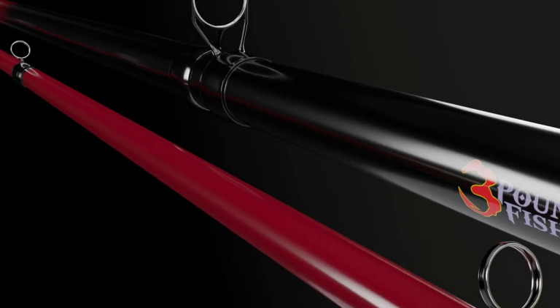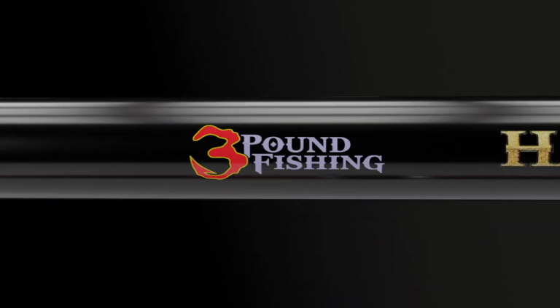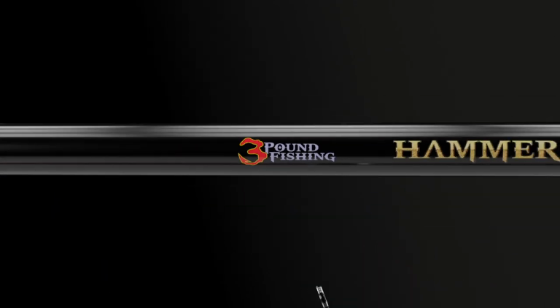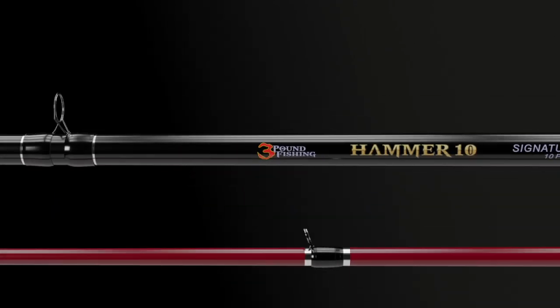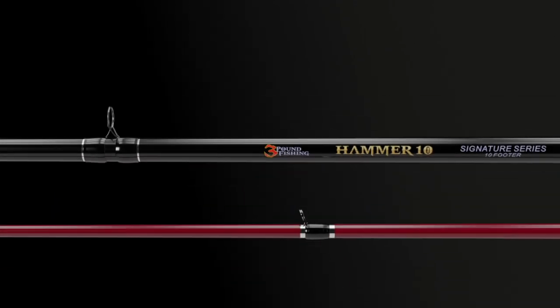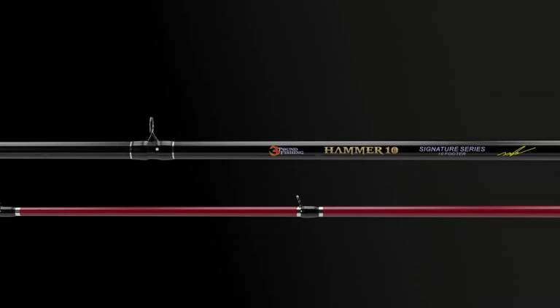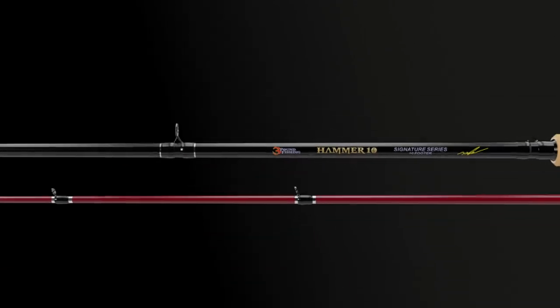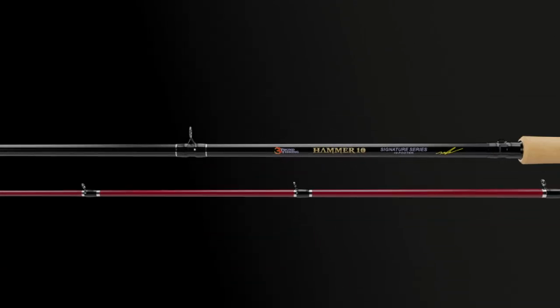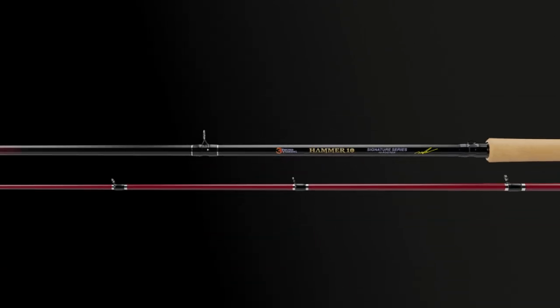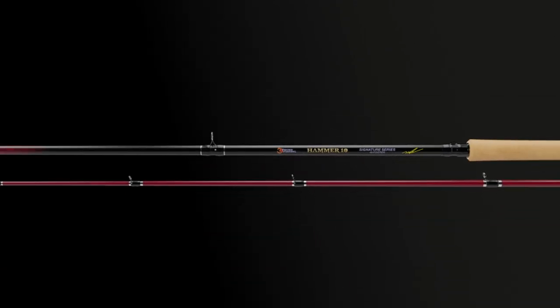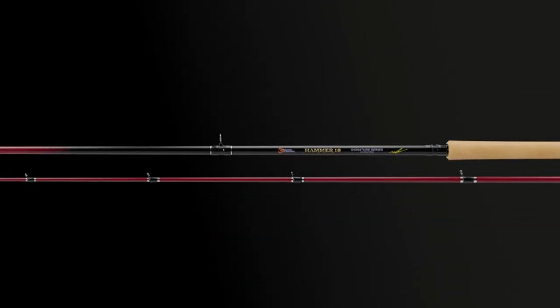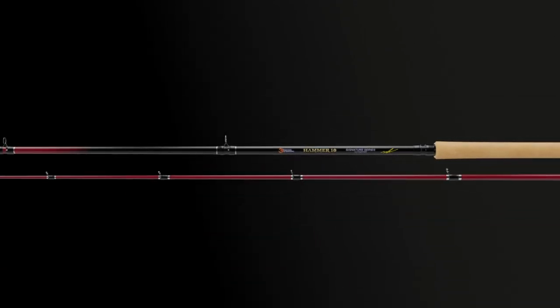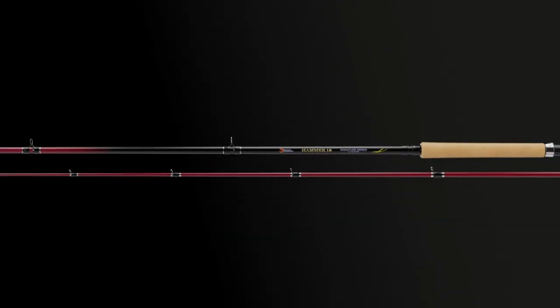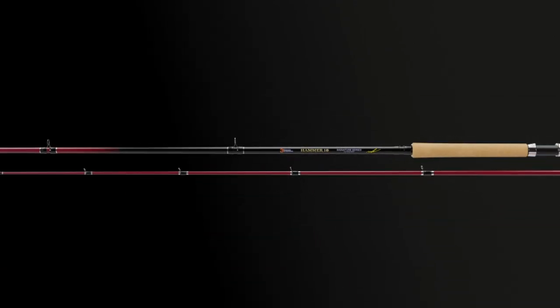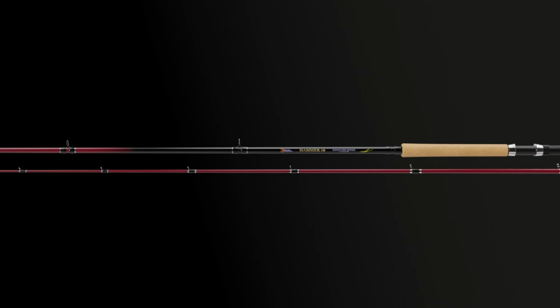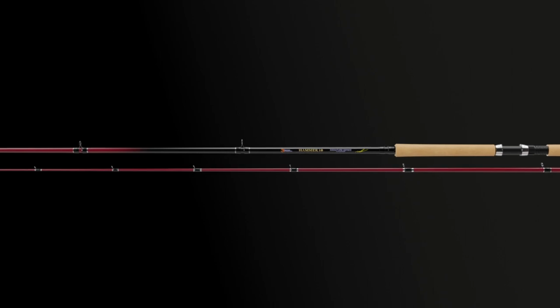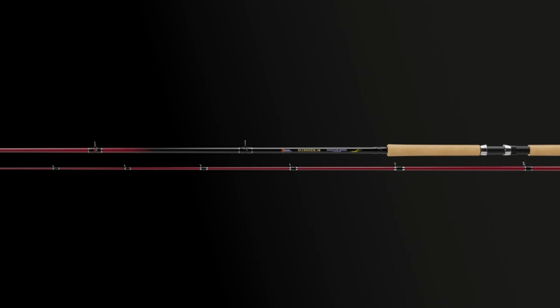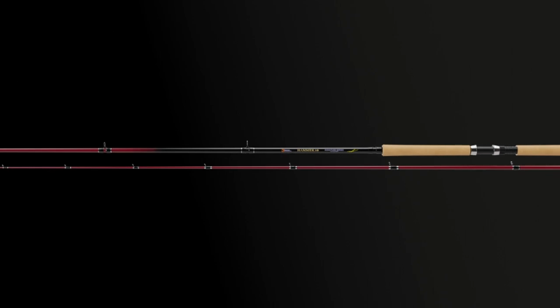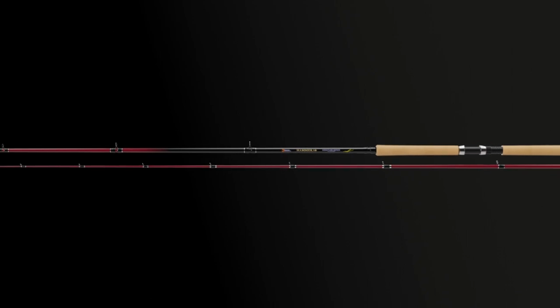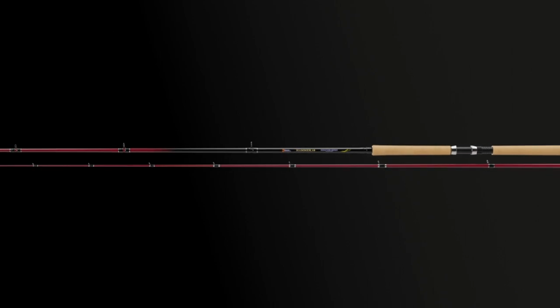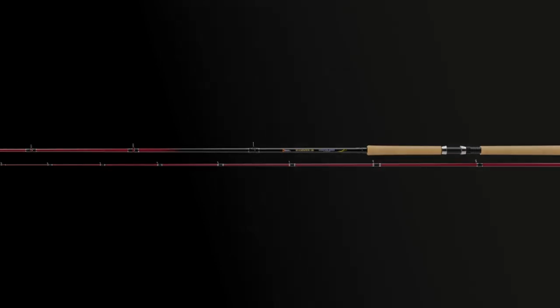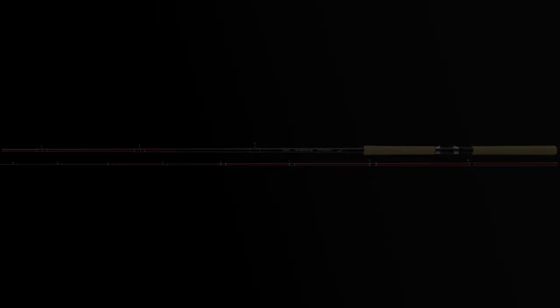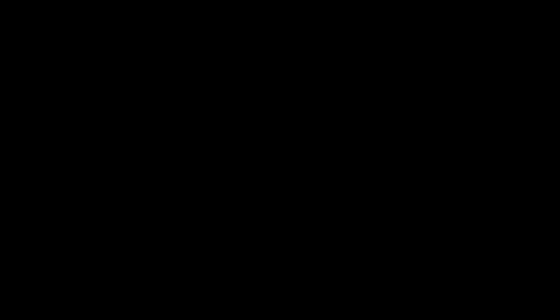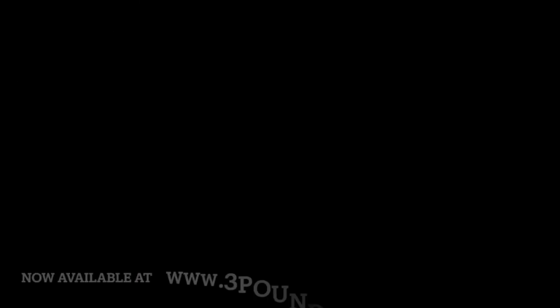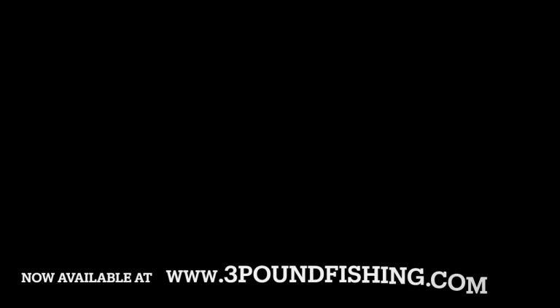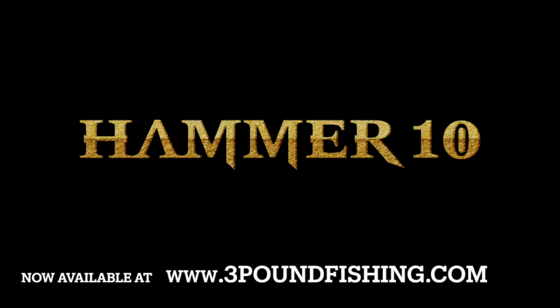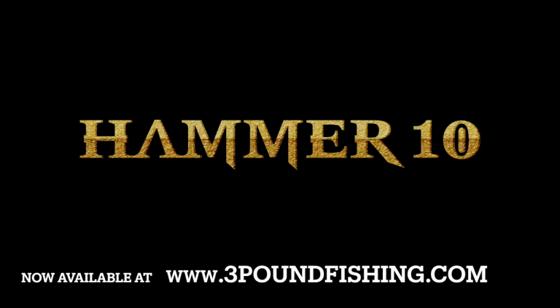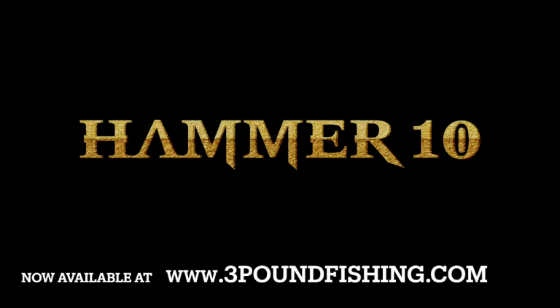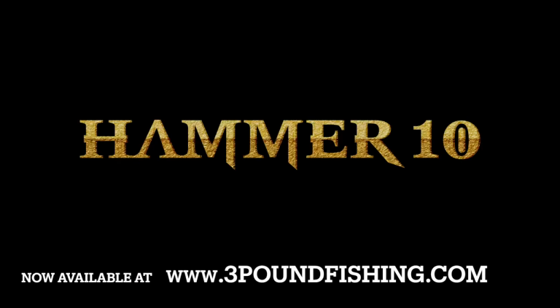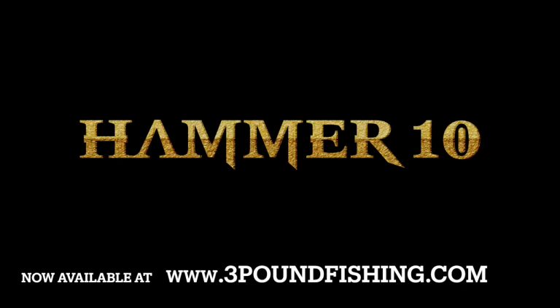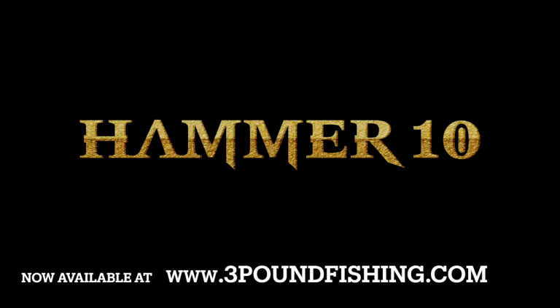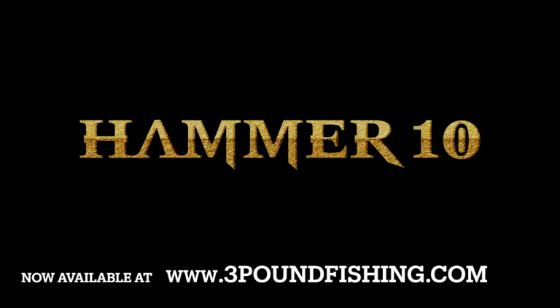All built in a two-piece design, available at 3 Pound Fishing or select bait stores around the country.